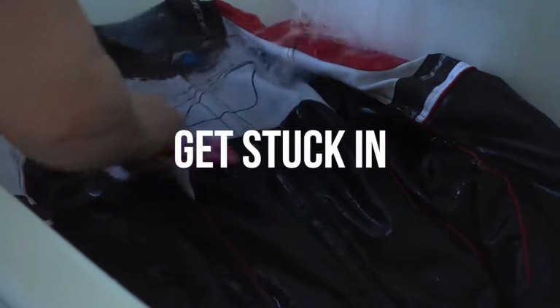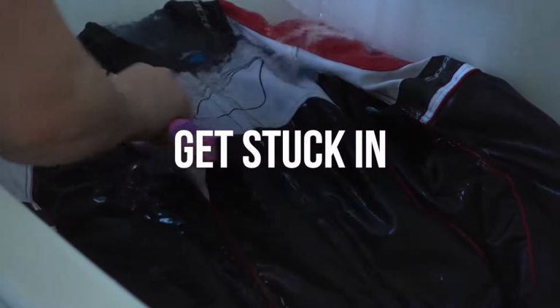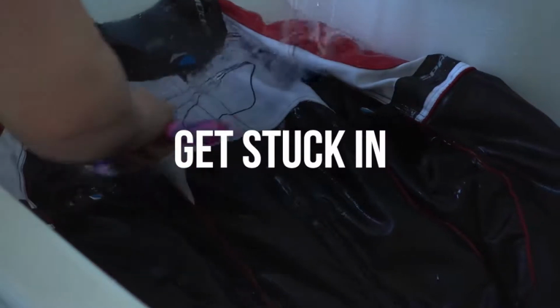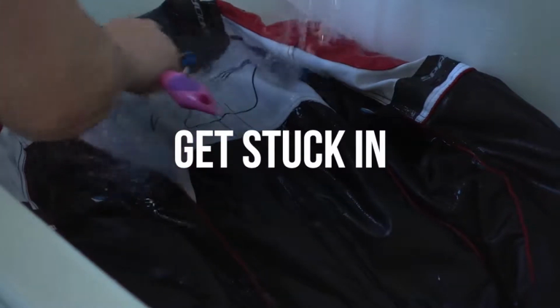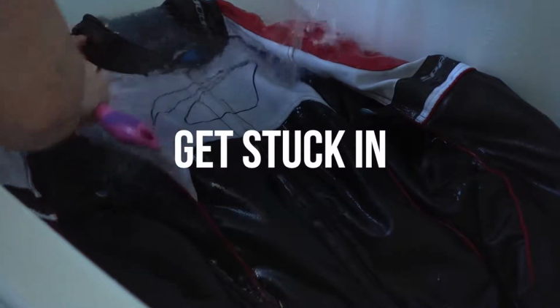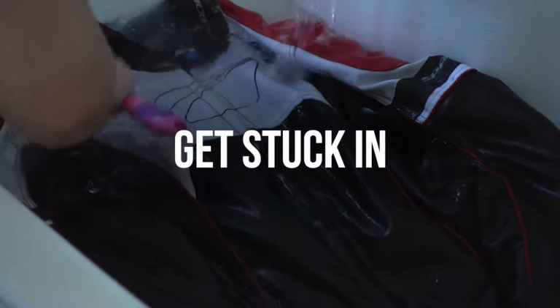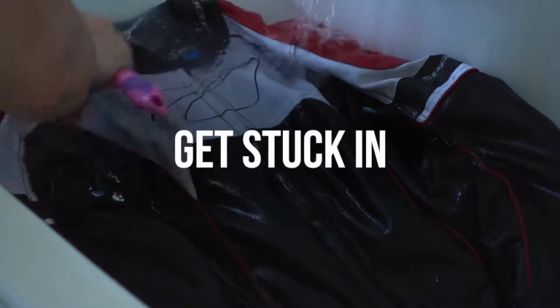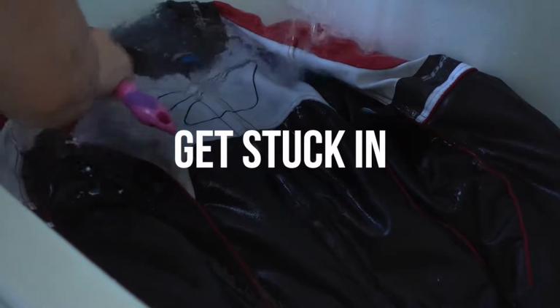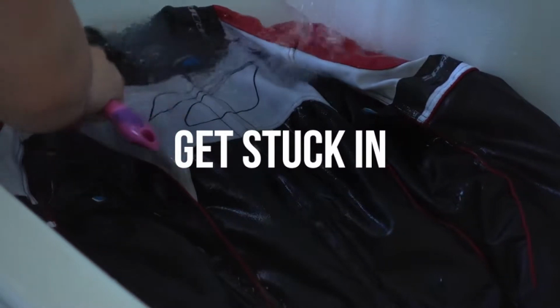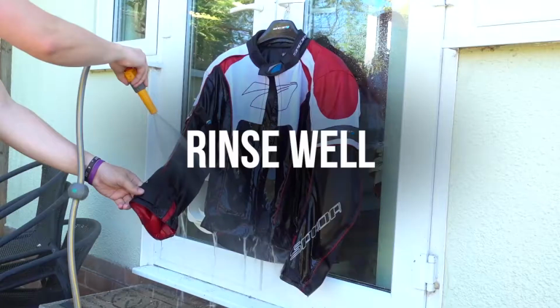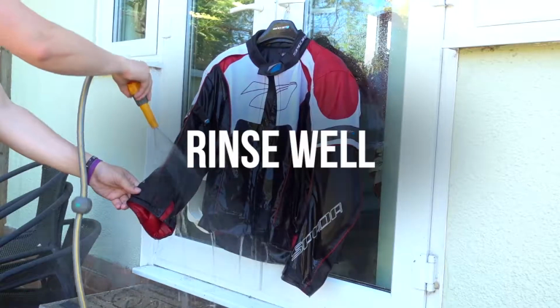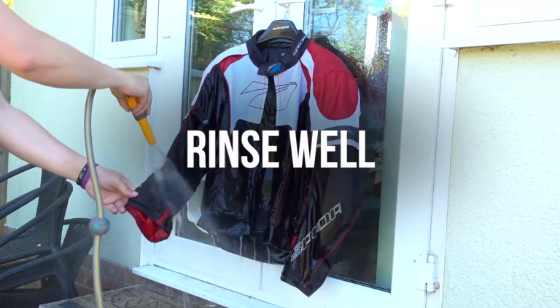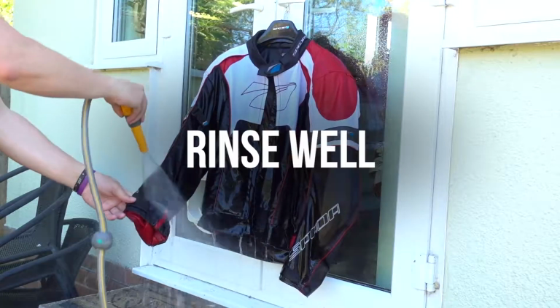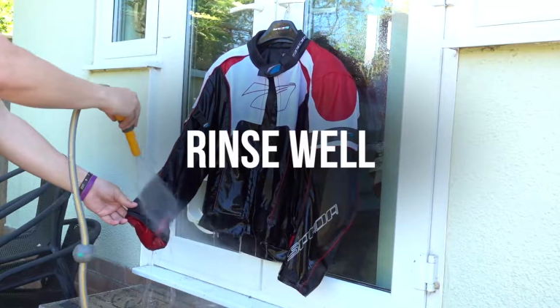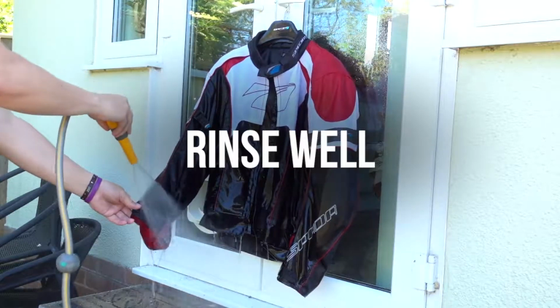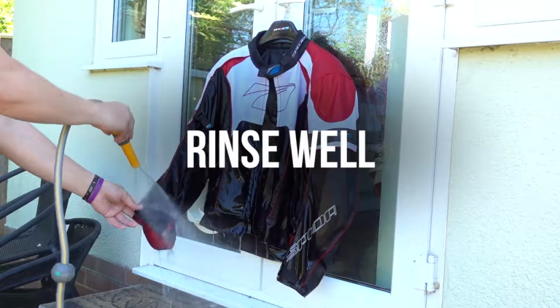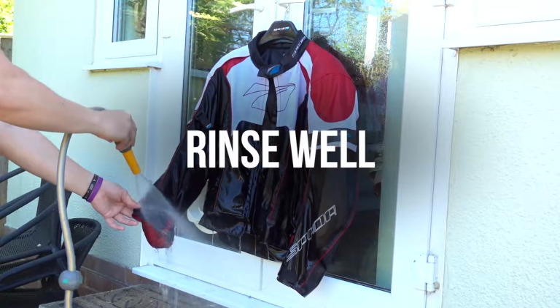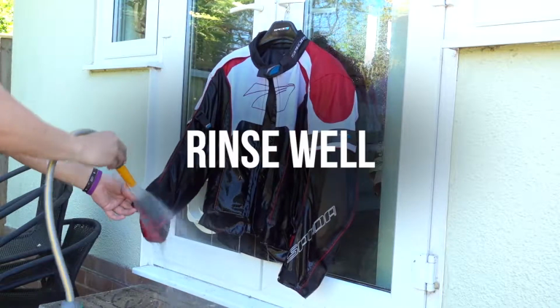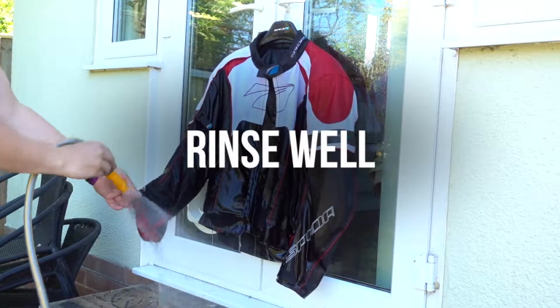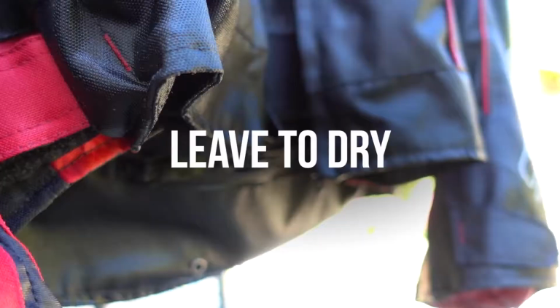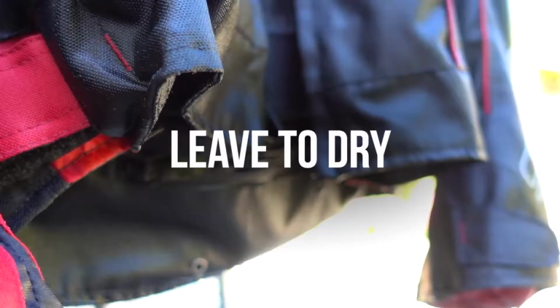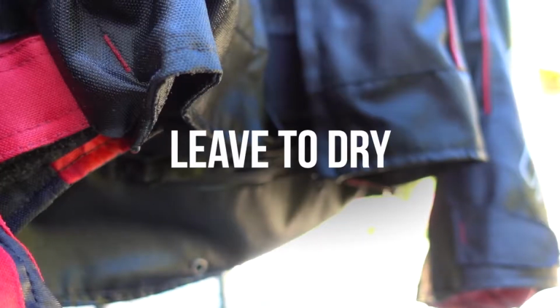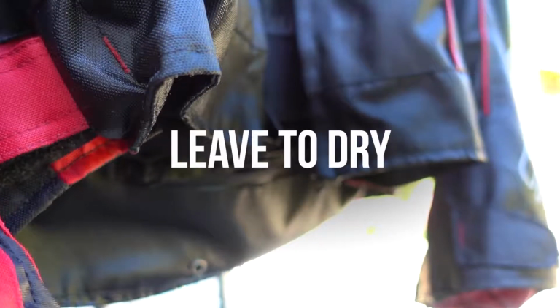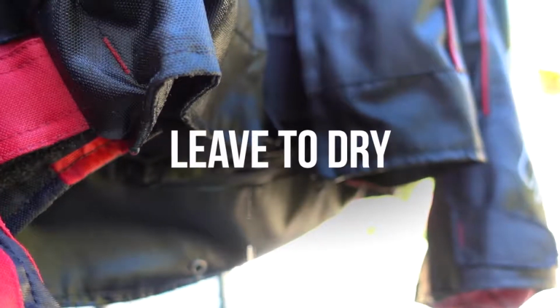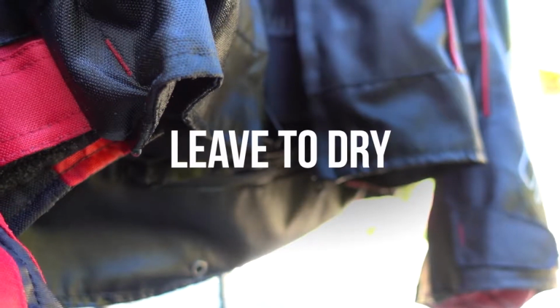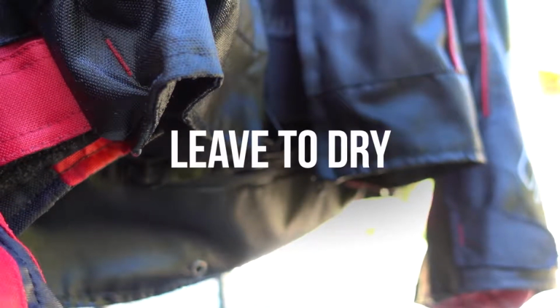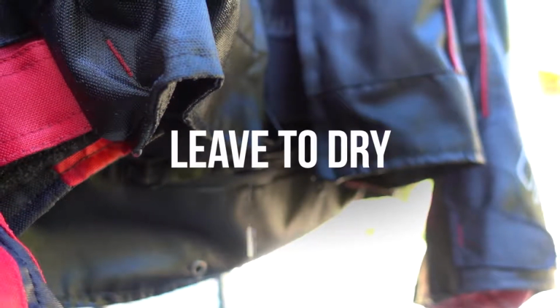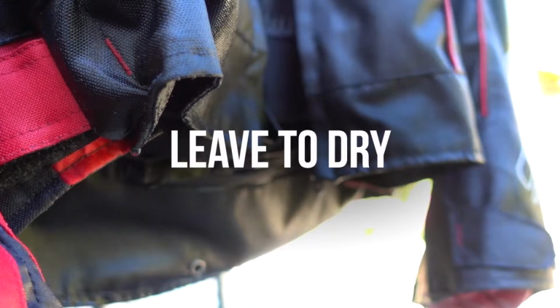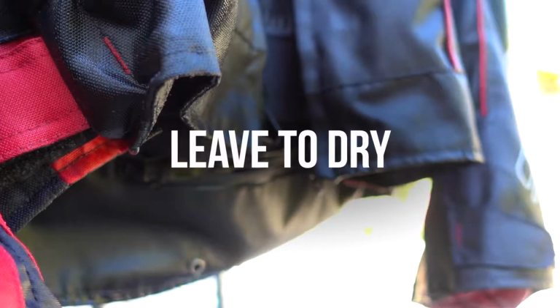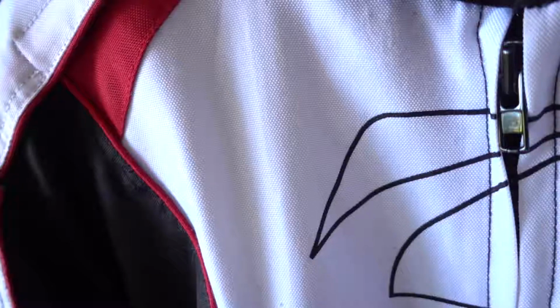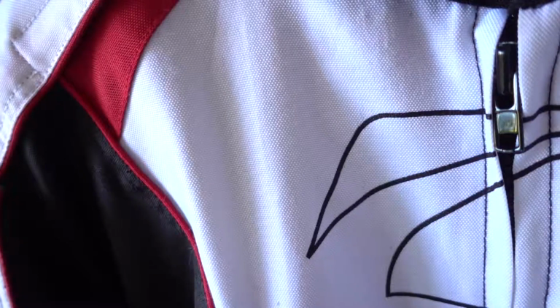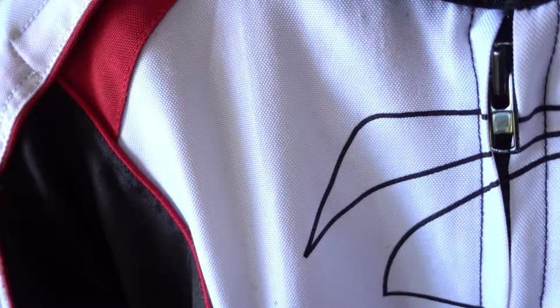Be sure to follow the guidelines on the back of the label and your textile and leather clothing is going to come out looking good as new.